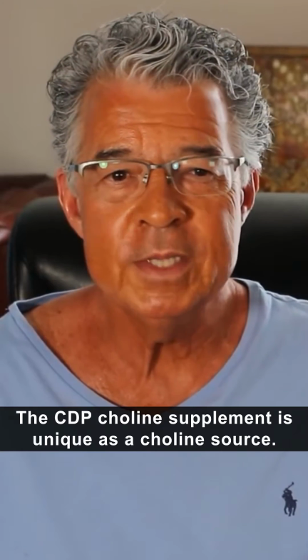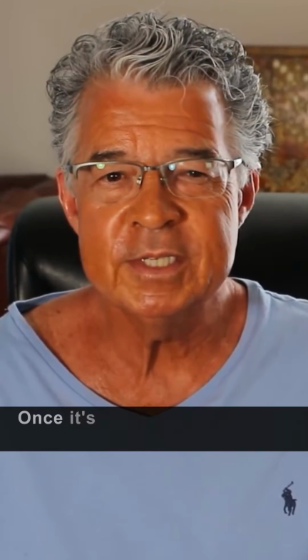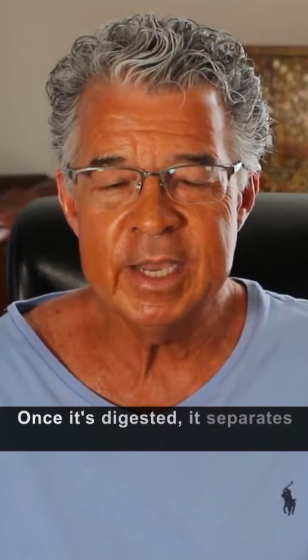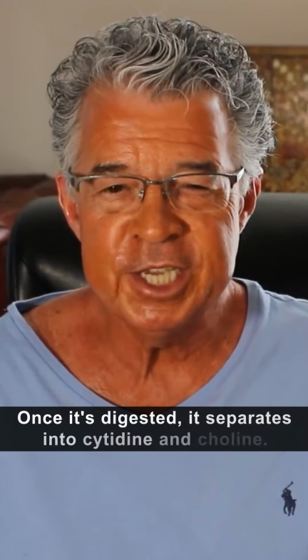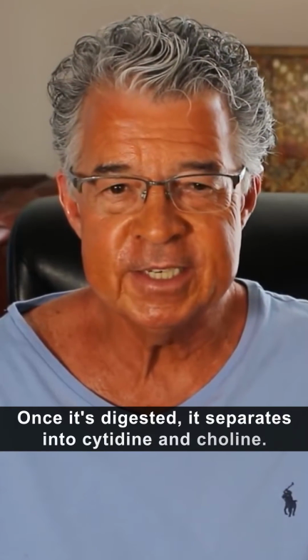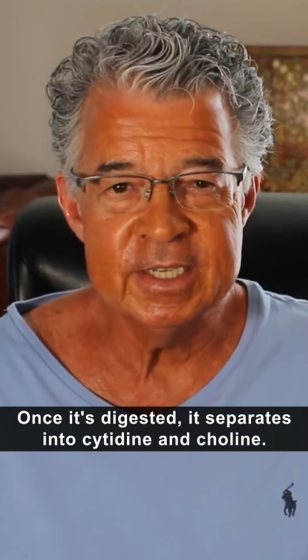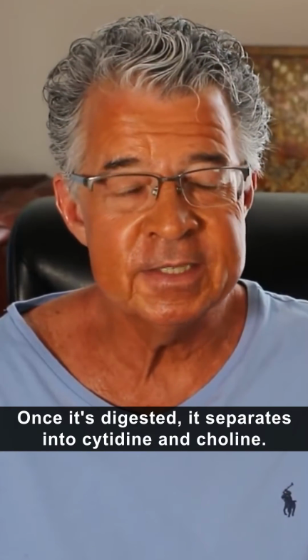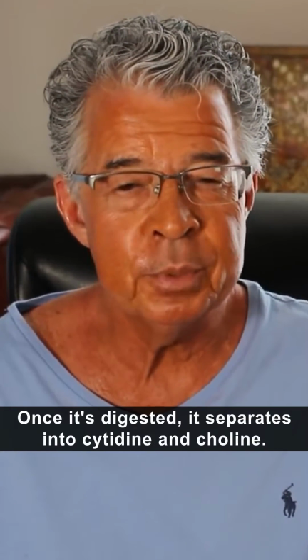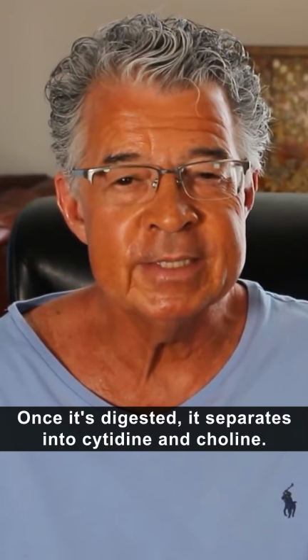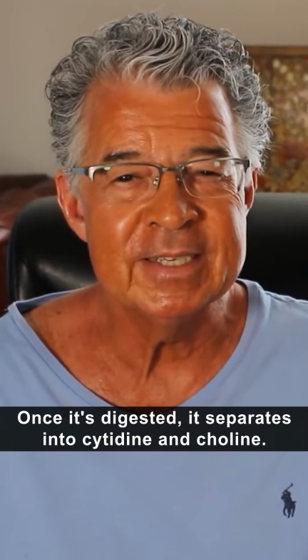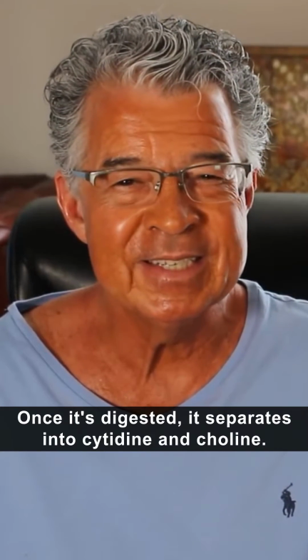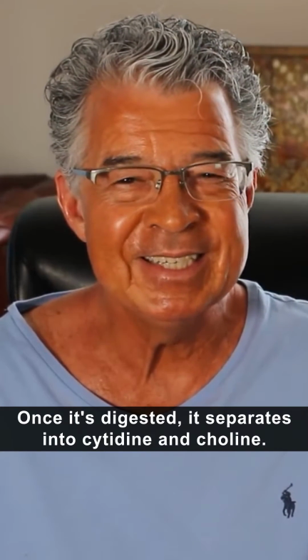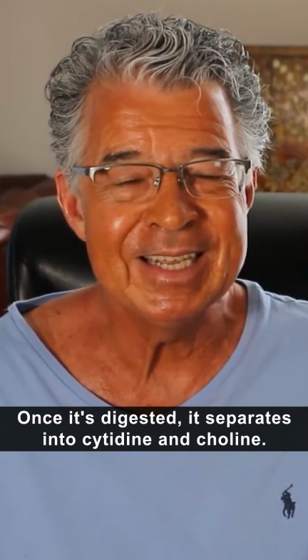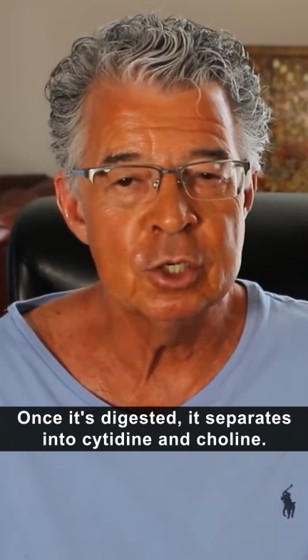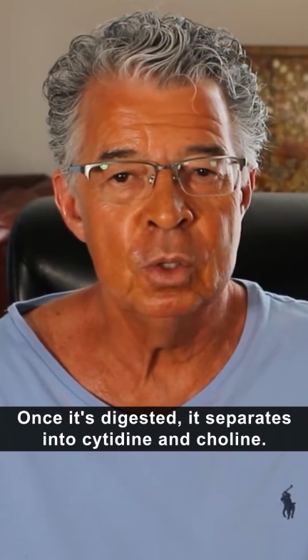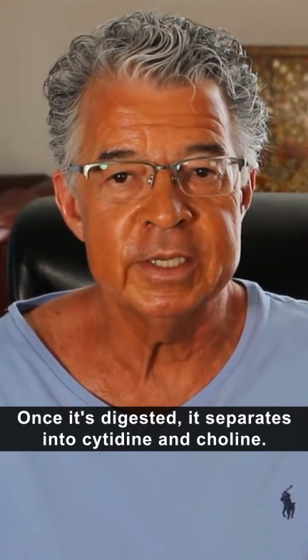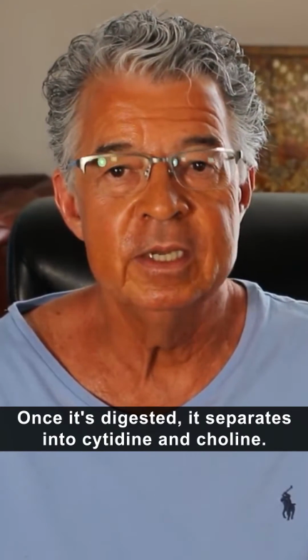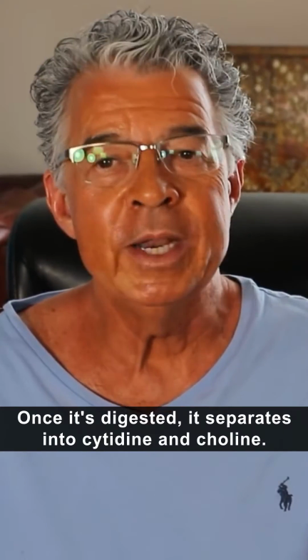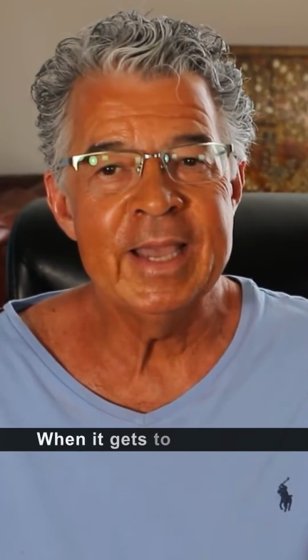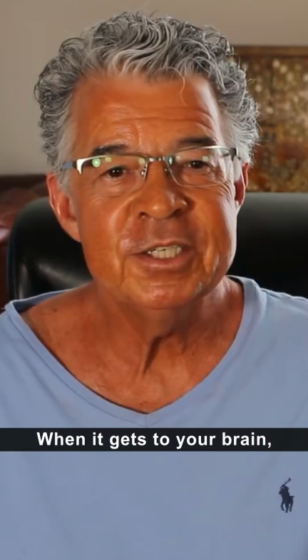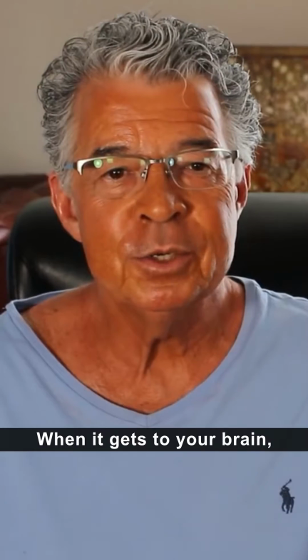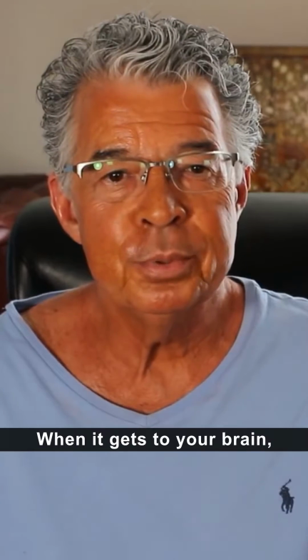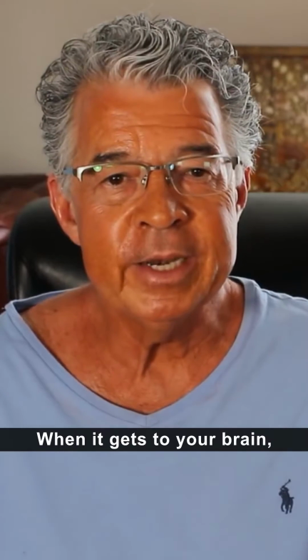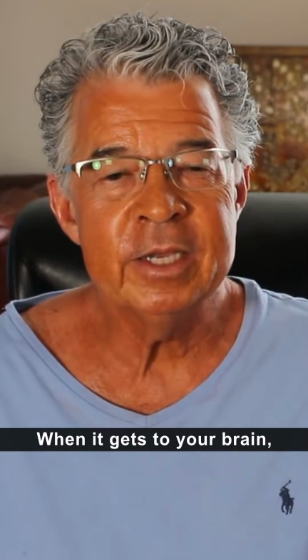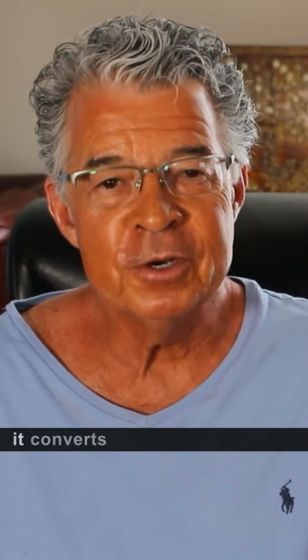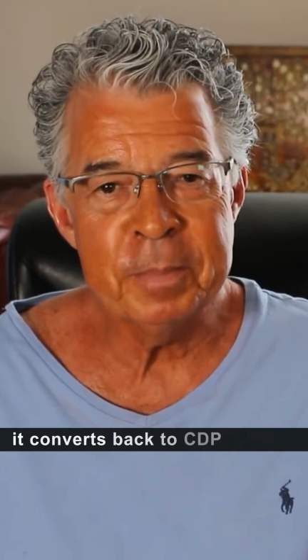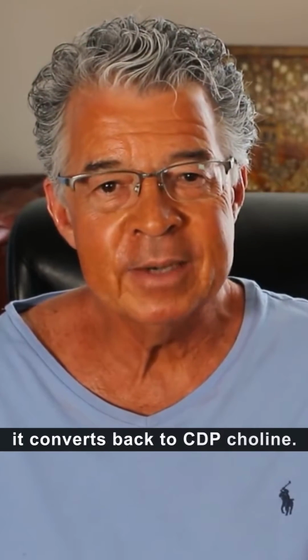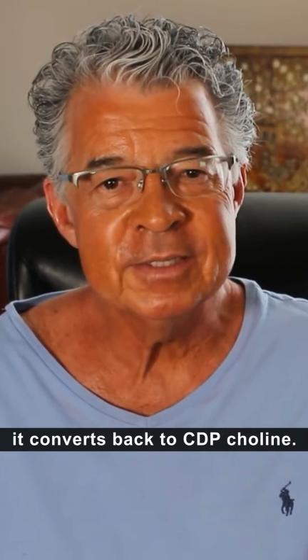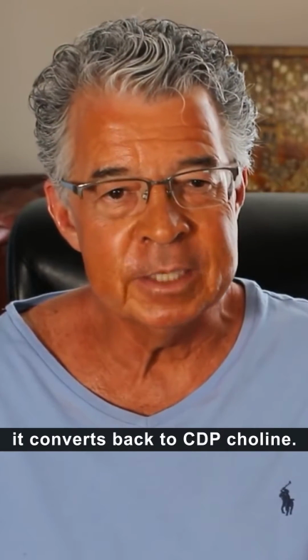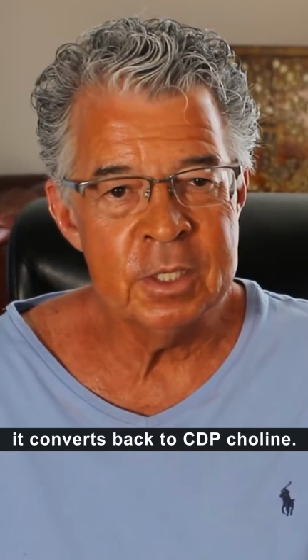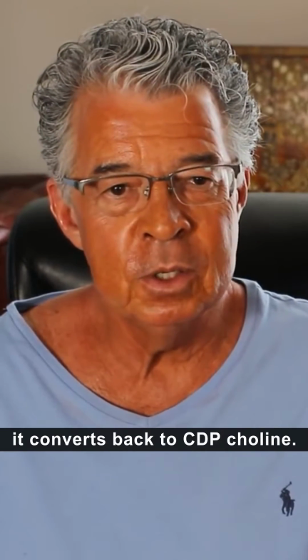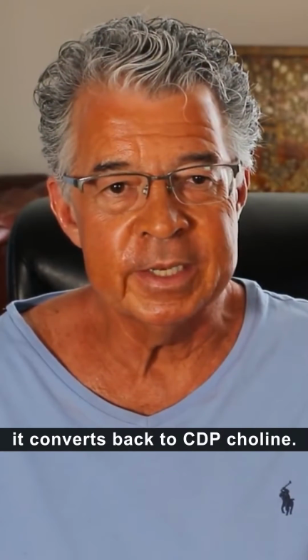Once it's digested, it separates into cytidine and choline. When it gets to your brain, it converts back to CDP-choline.